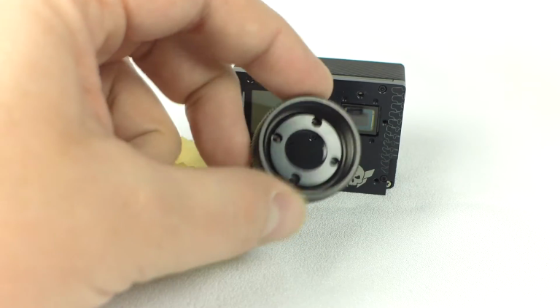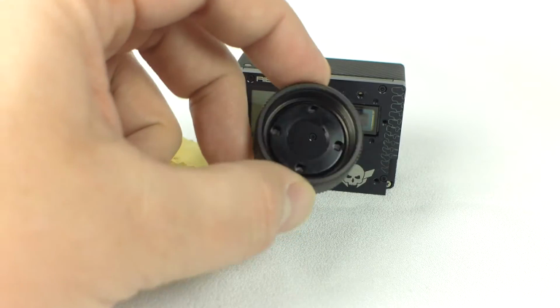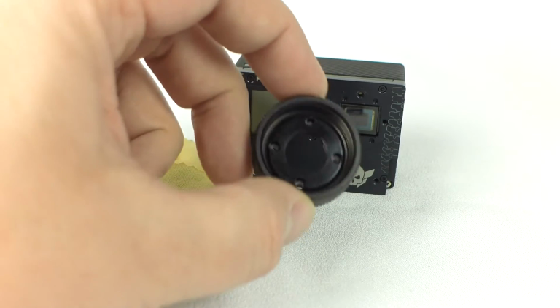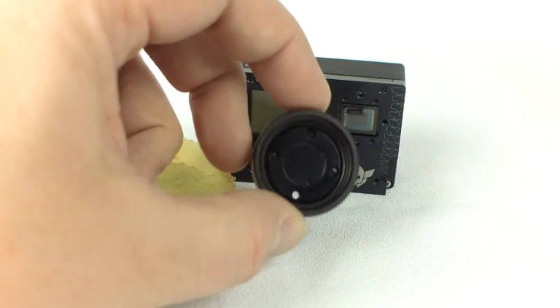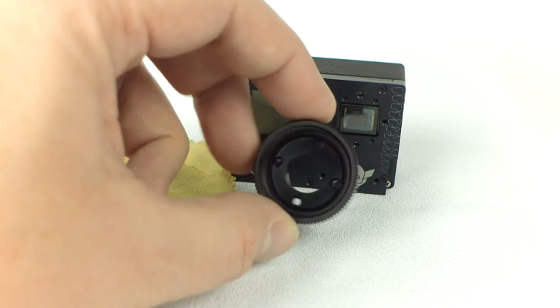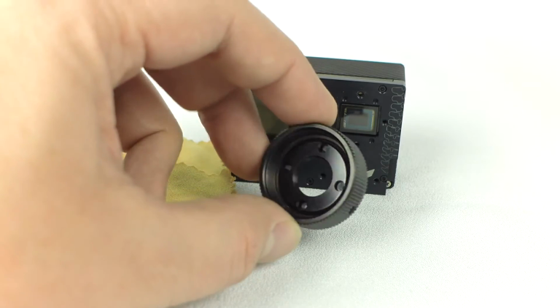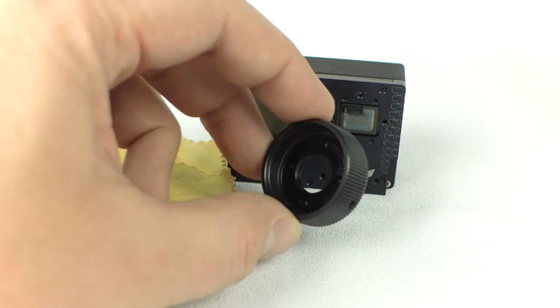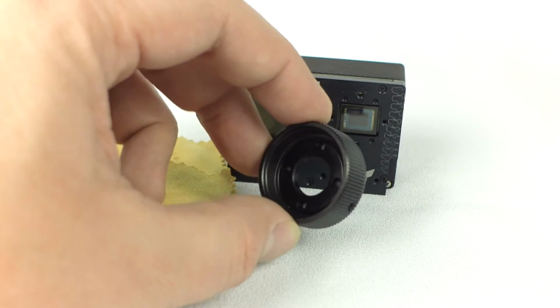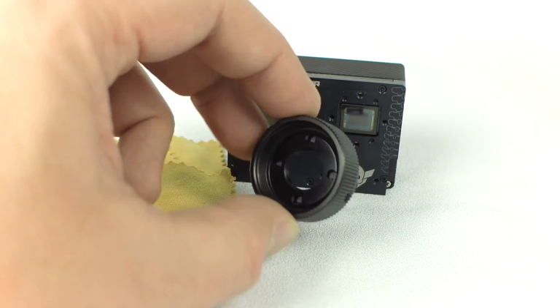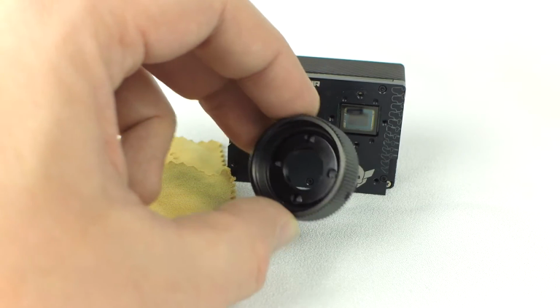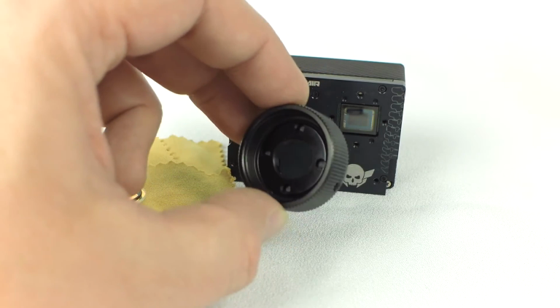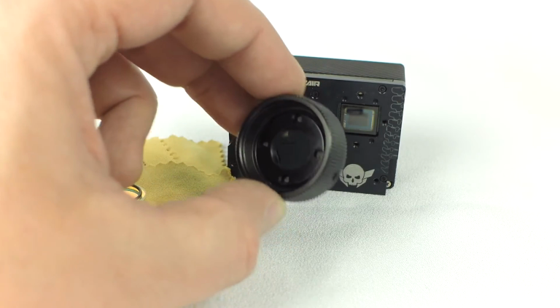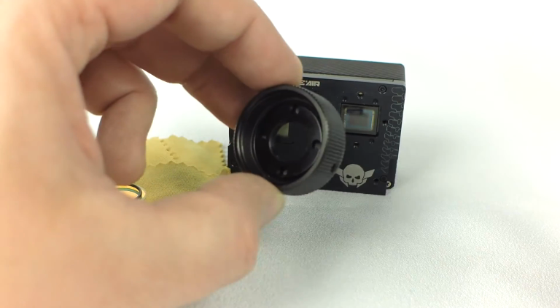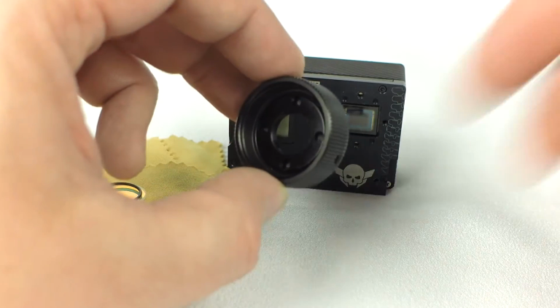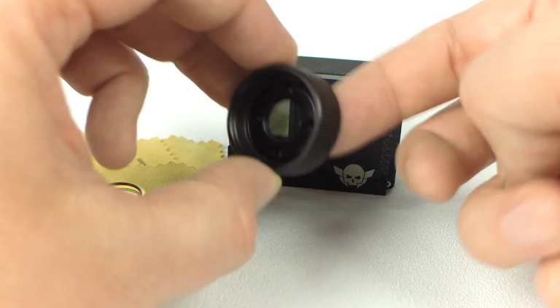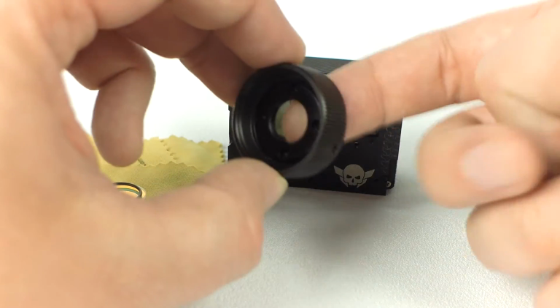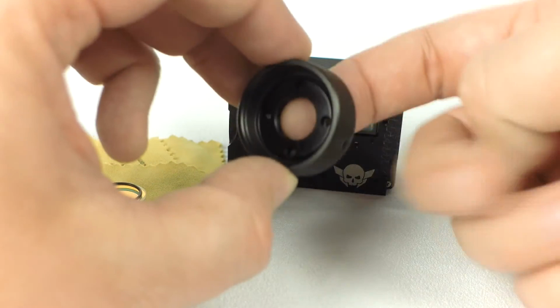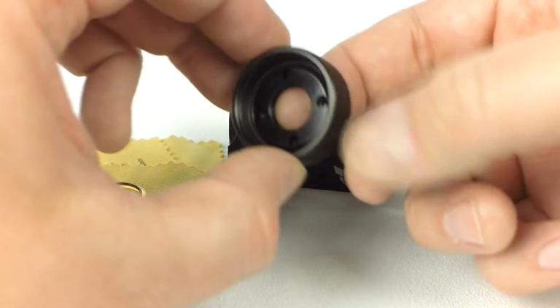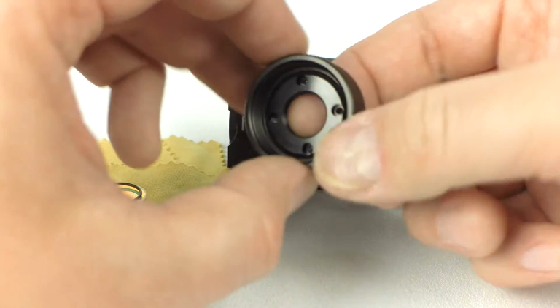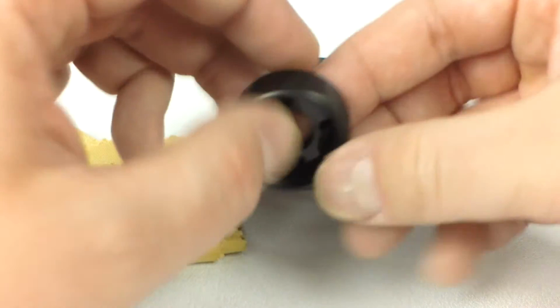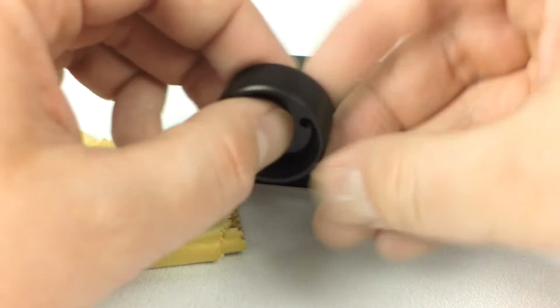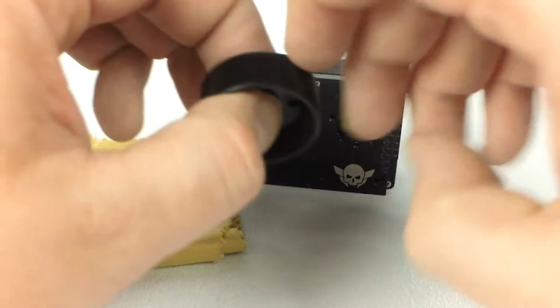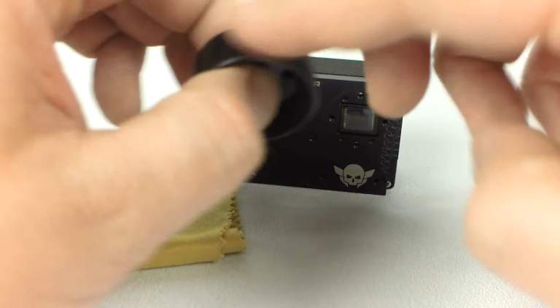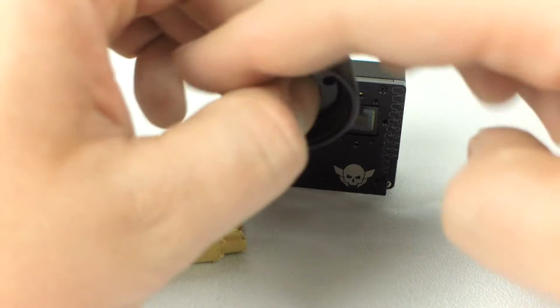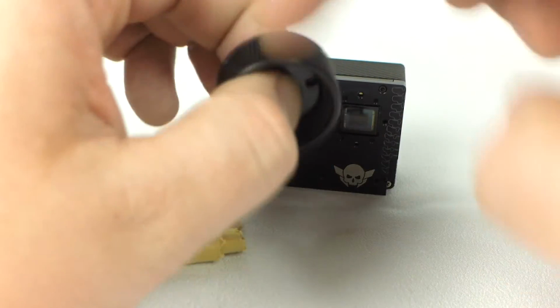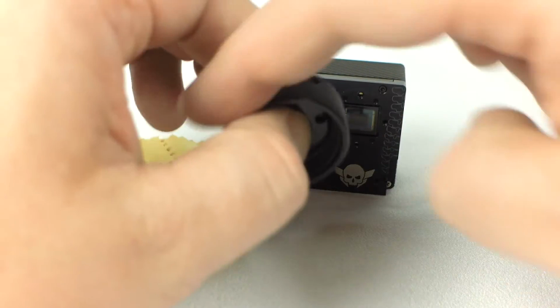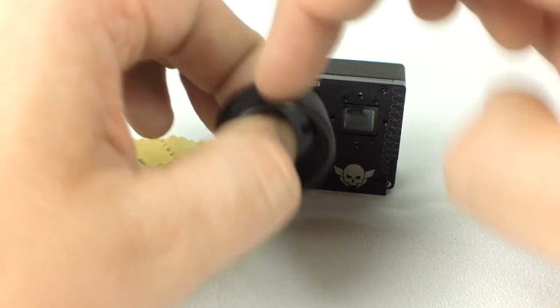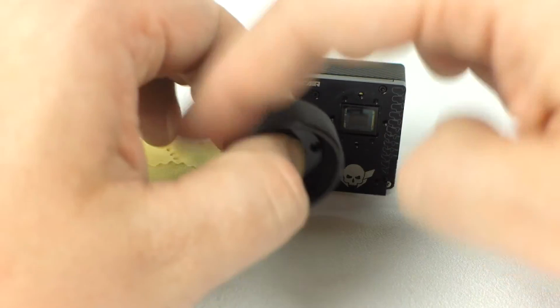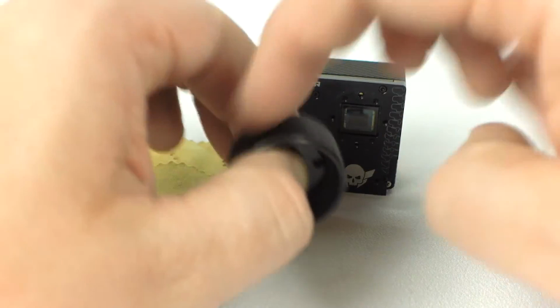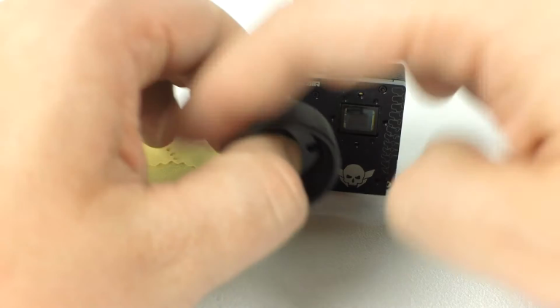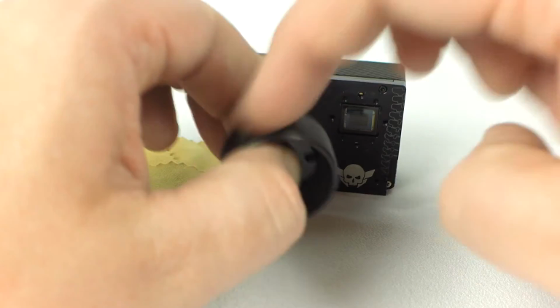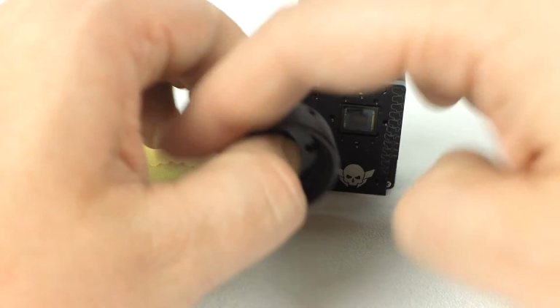Next, take the set of mounting rings from the accessory pouch. Unscrew the parts to separate them.